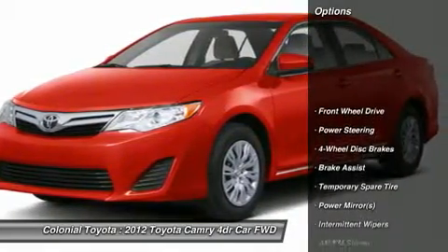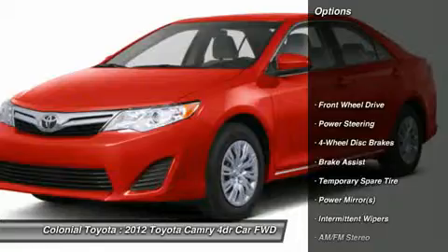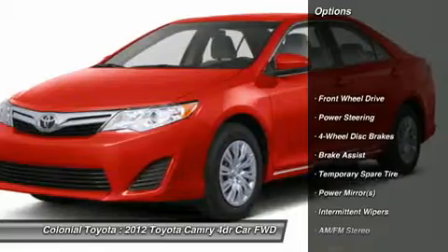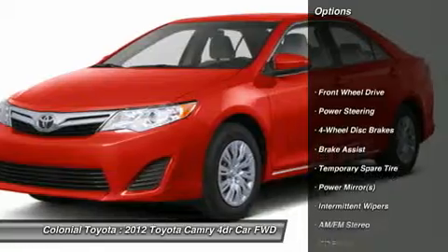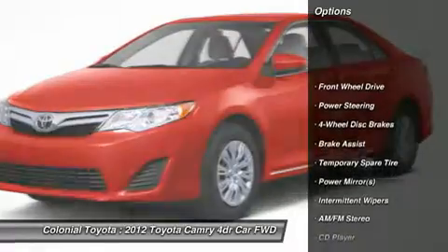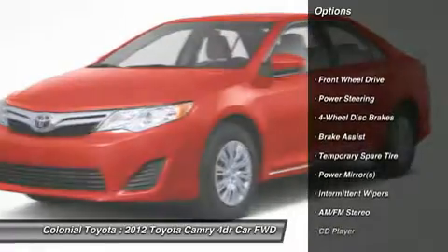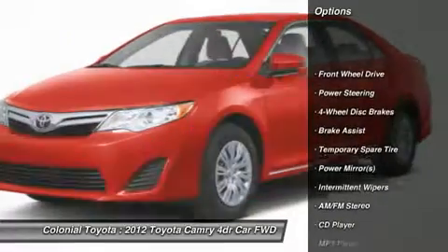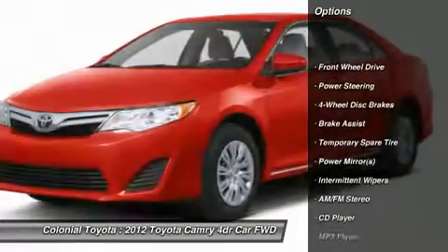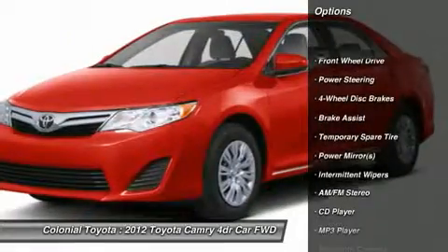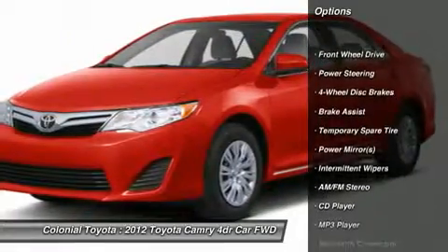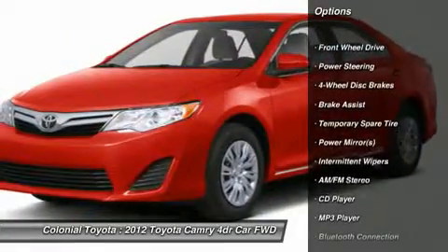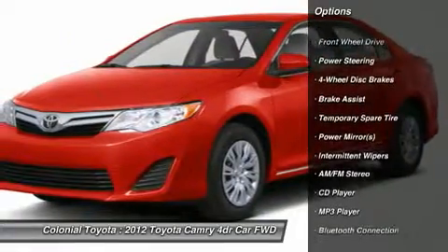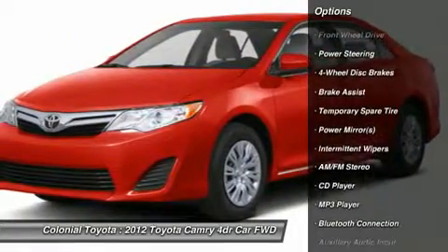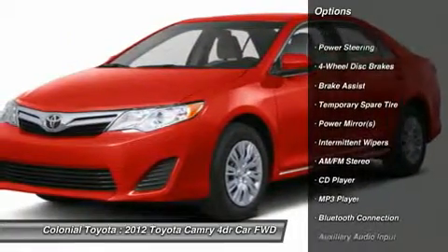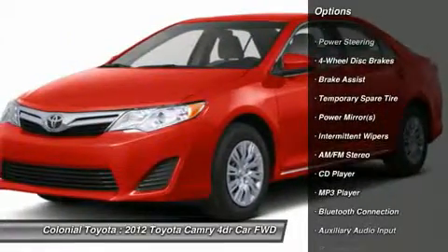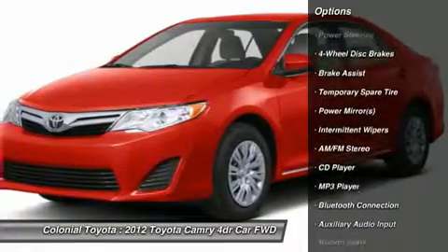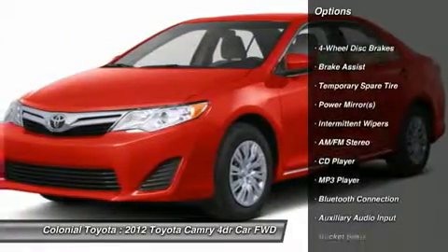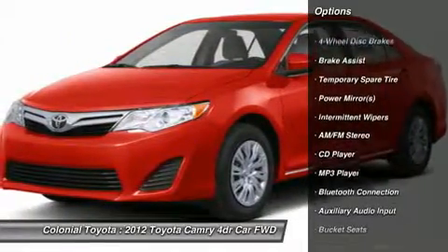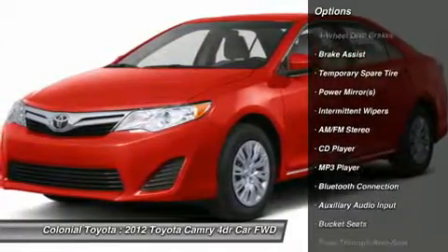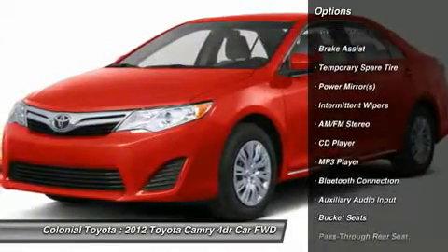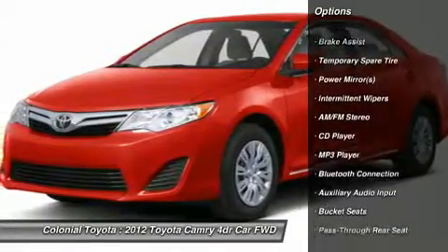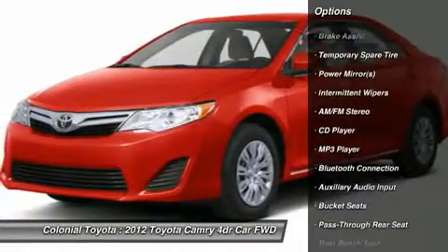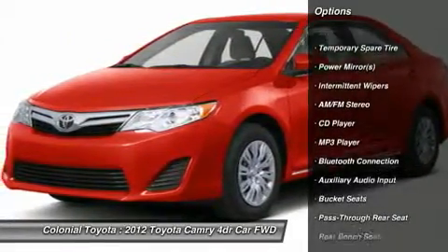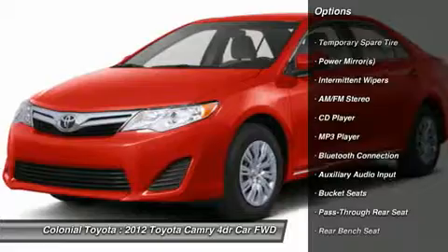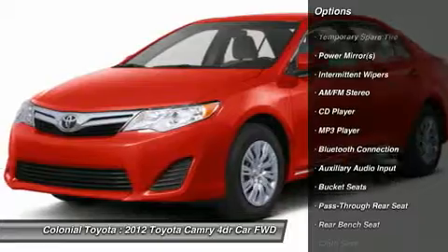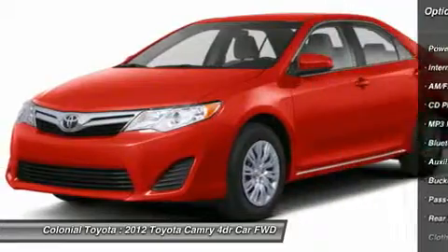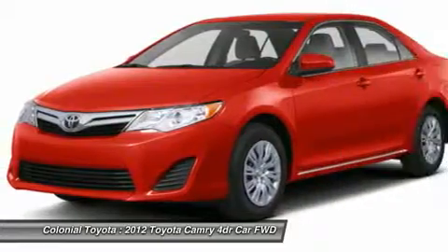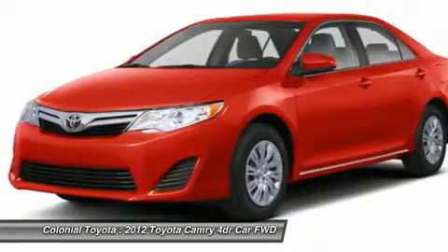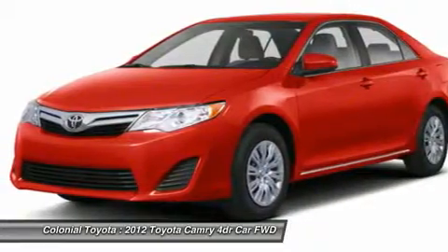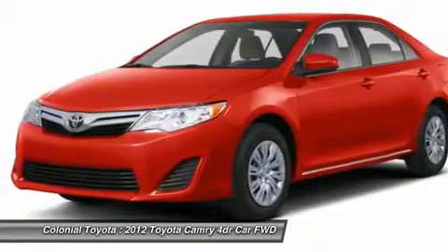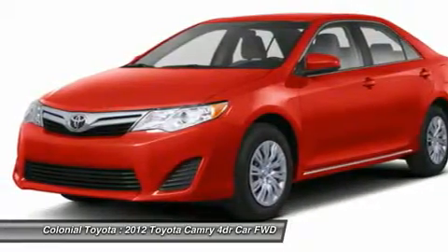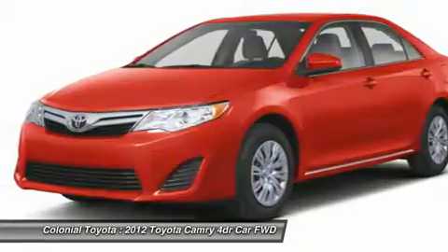Stability control, traction control, anti-lock braking system, power steering, adjustable steering wheel, four-wheel disc brakes.